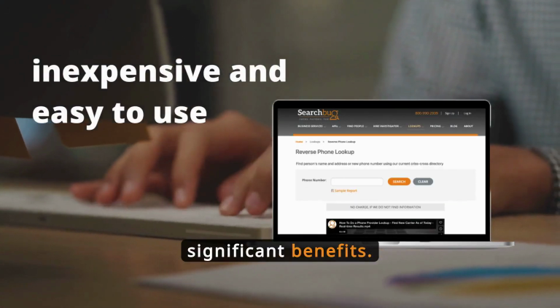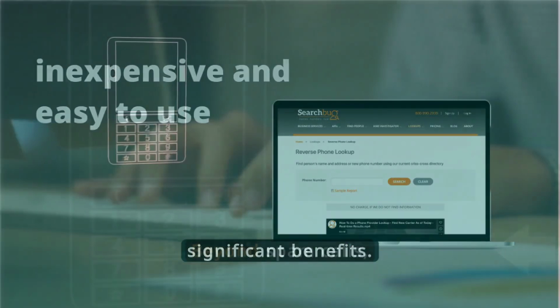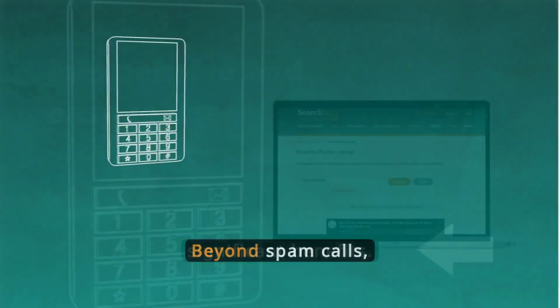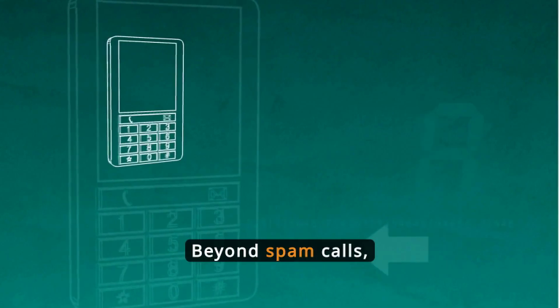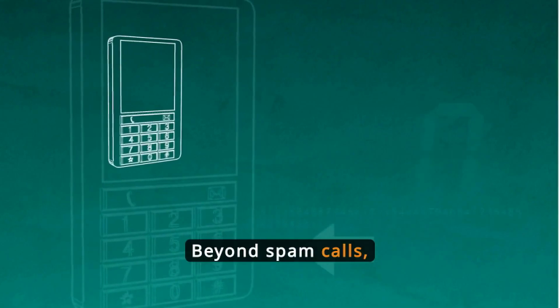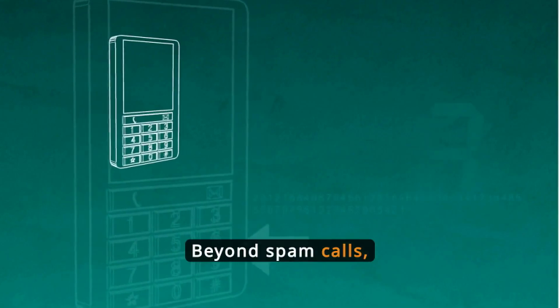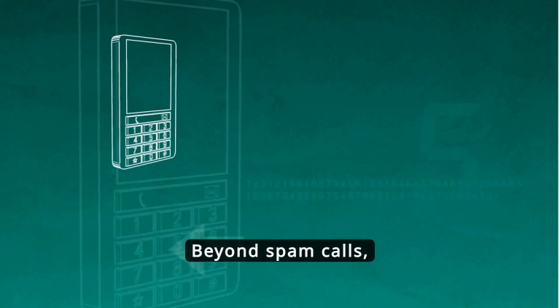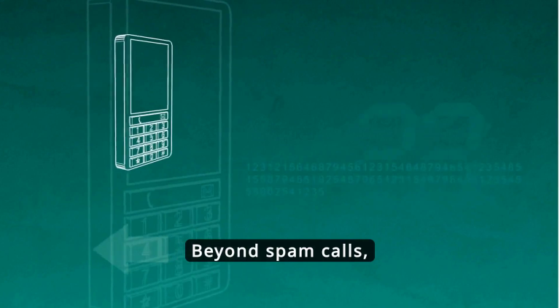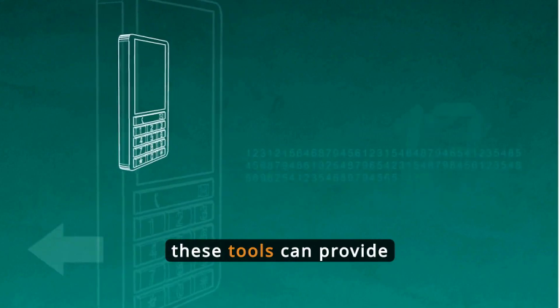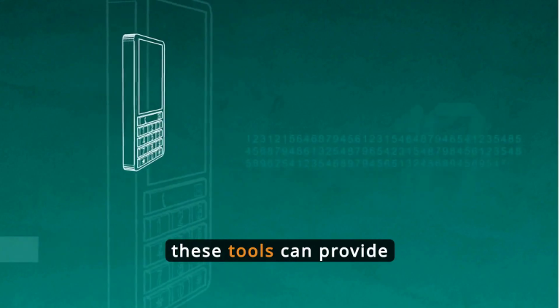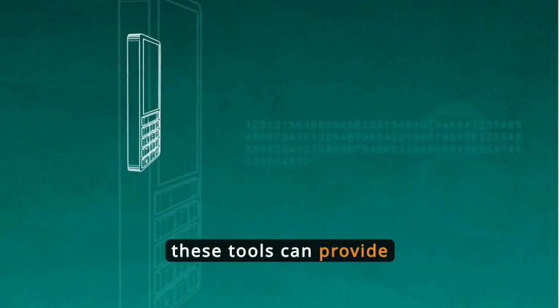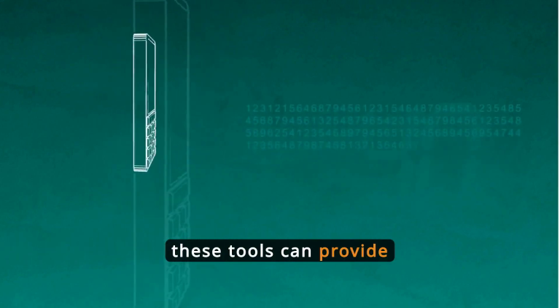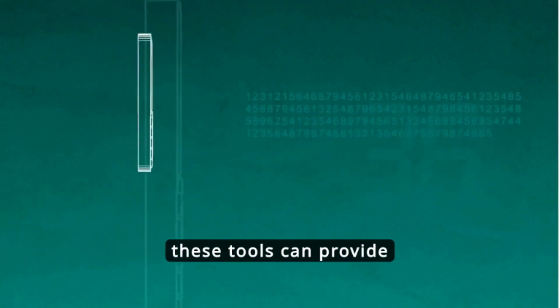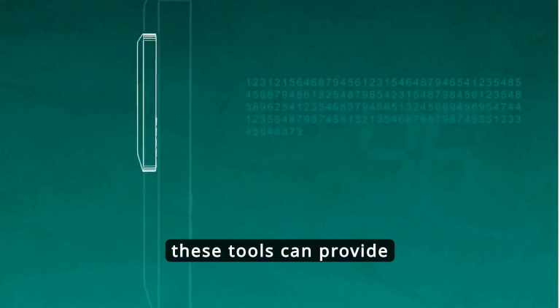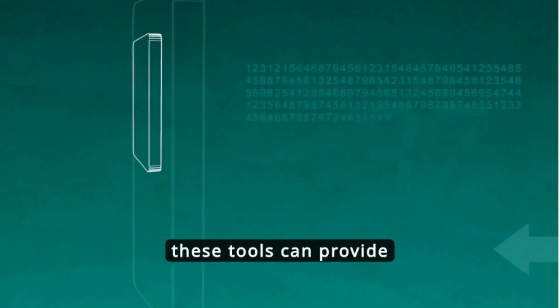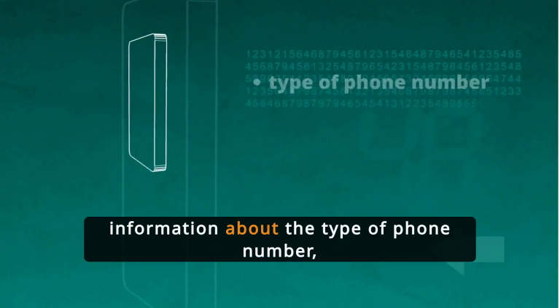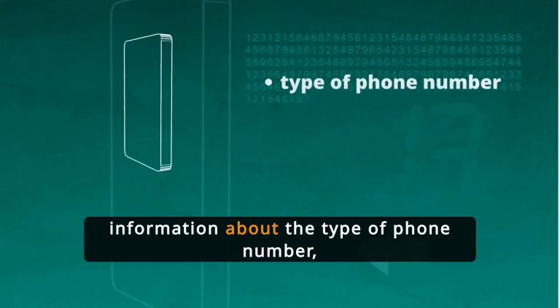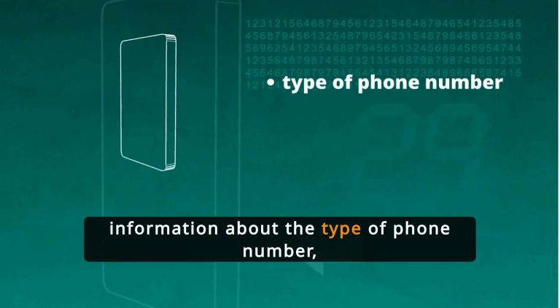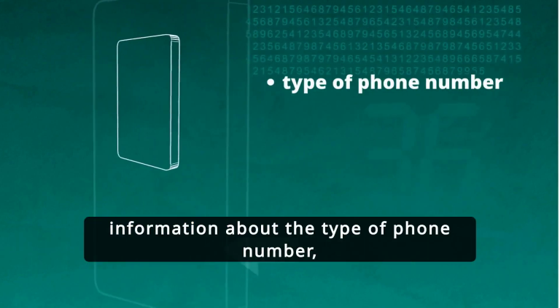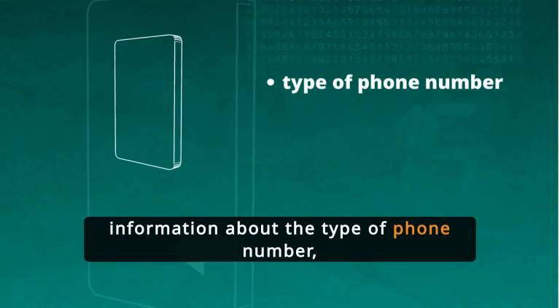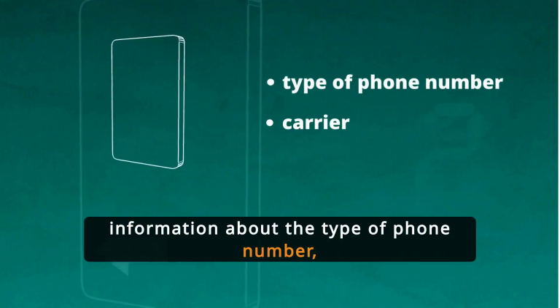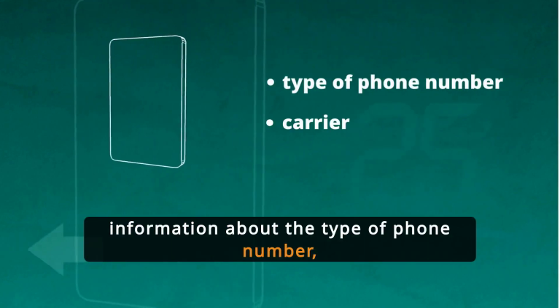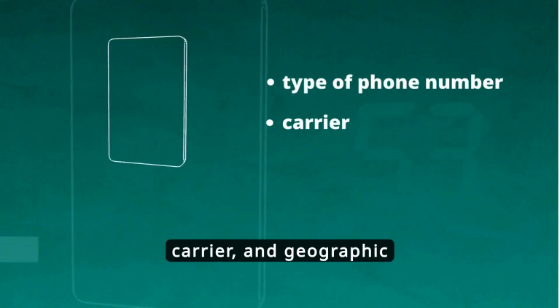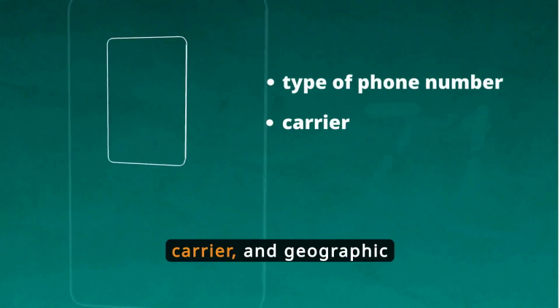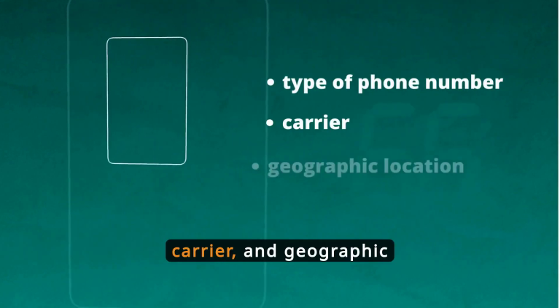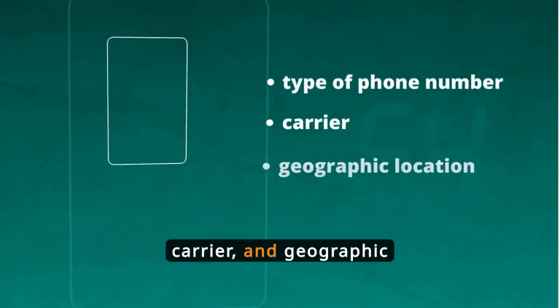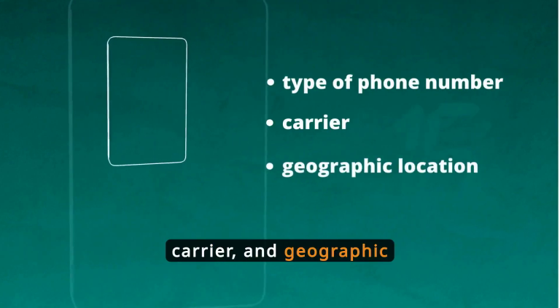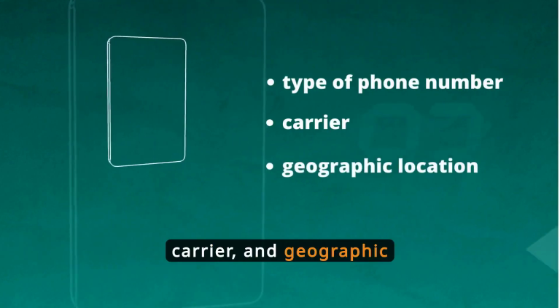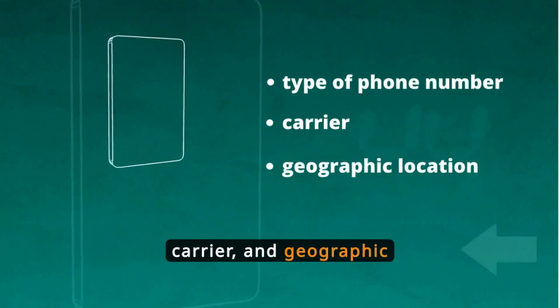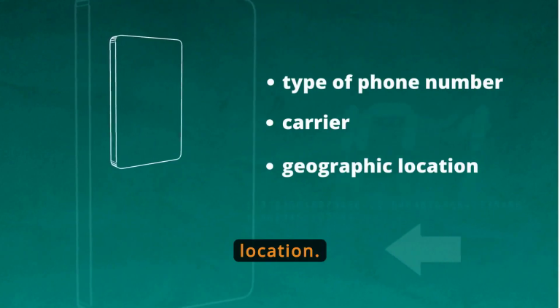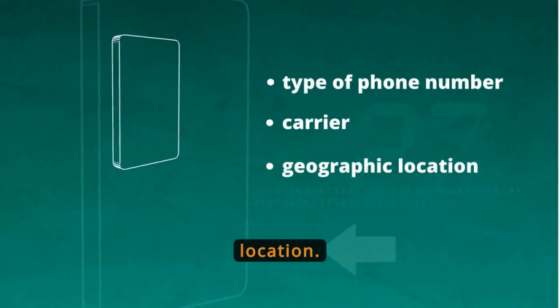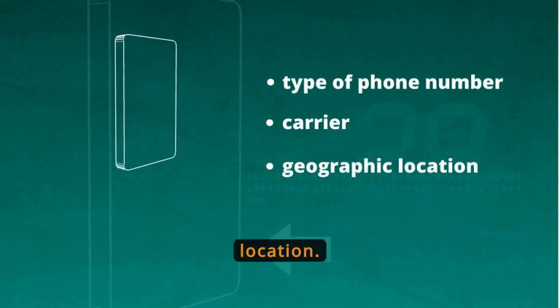Beyond spam calls, these tools can provide information about the type of phone number, carrier, and geographic location. This additional data can be crucial for making informed decisions about unknown callers.